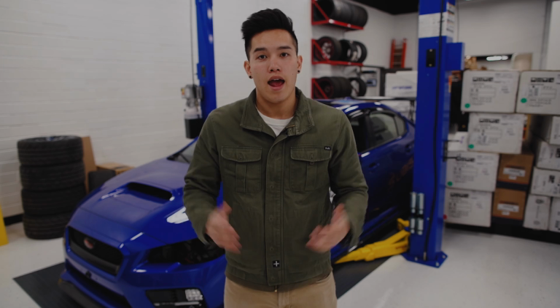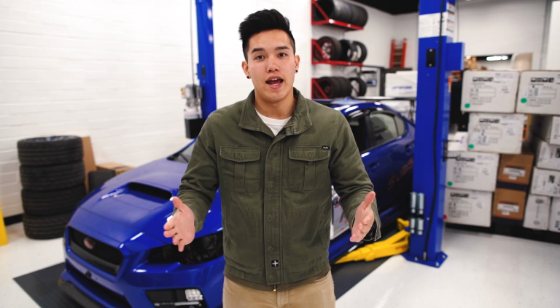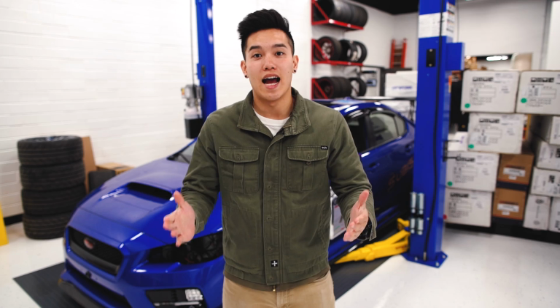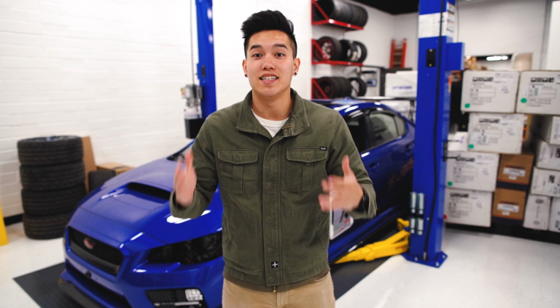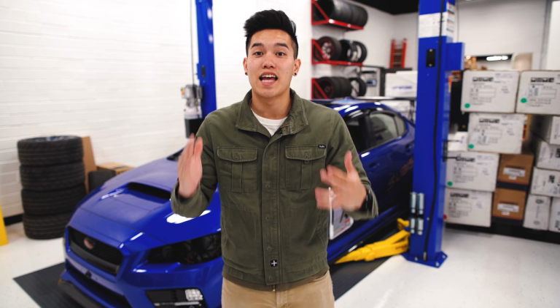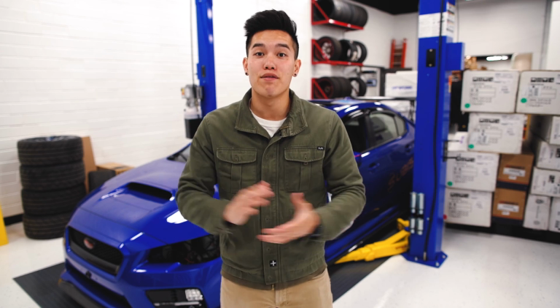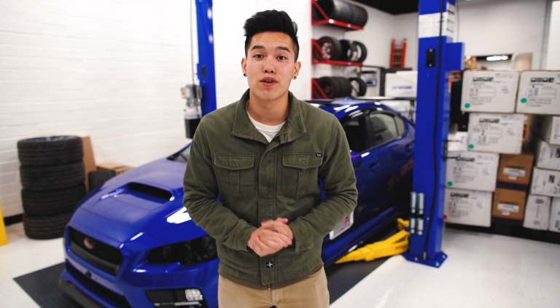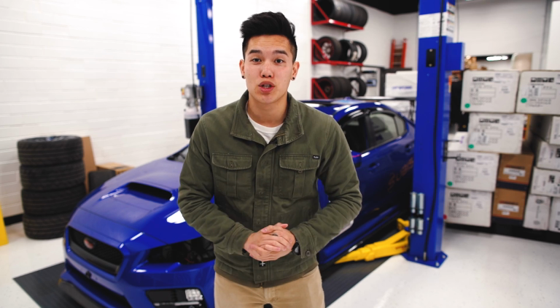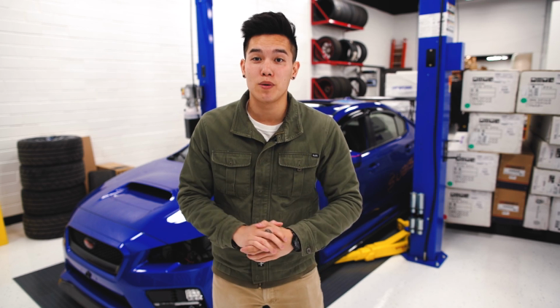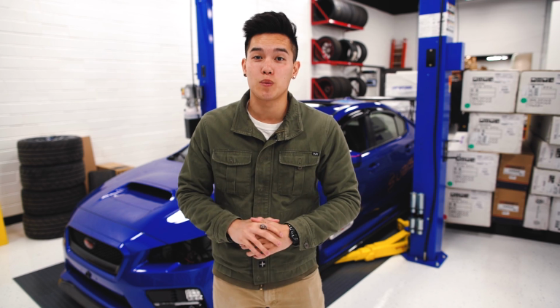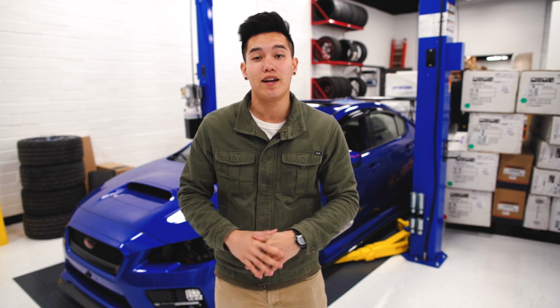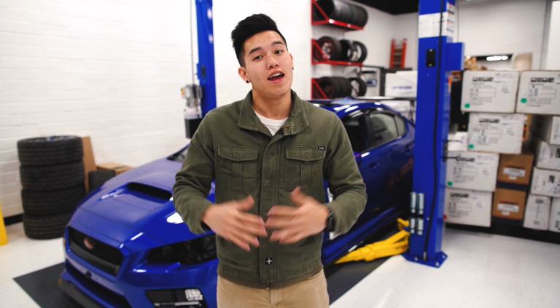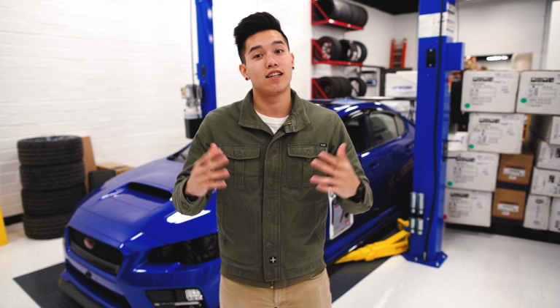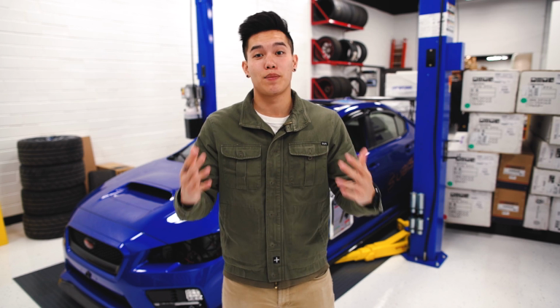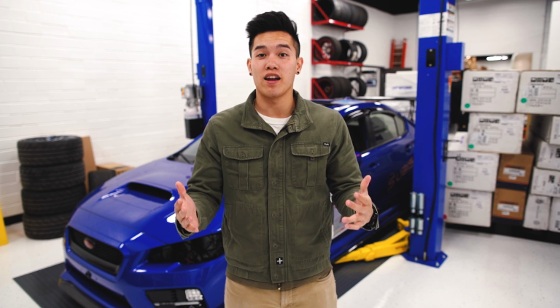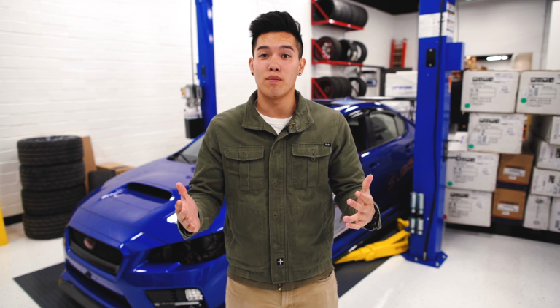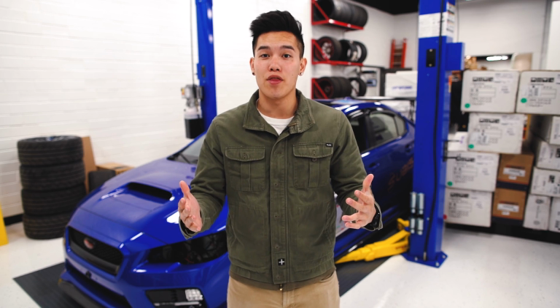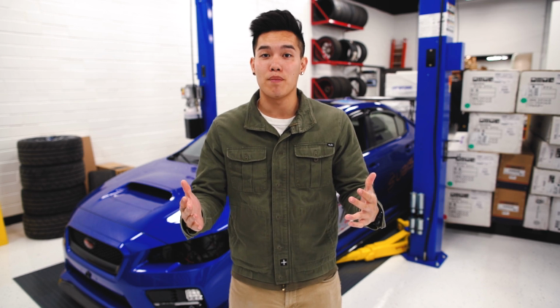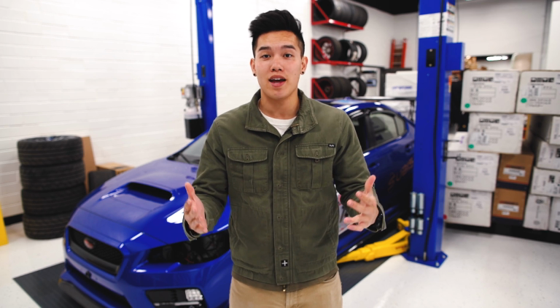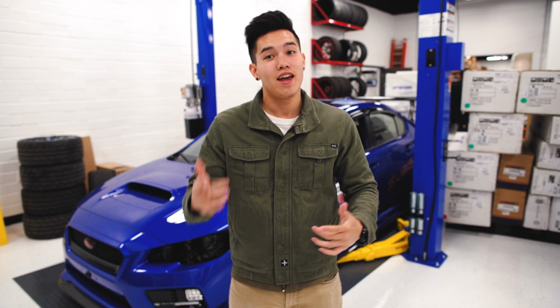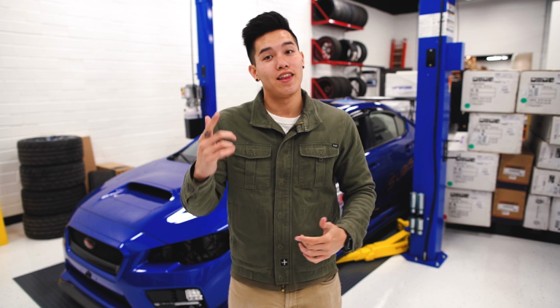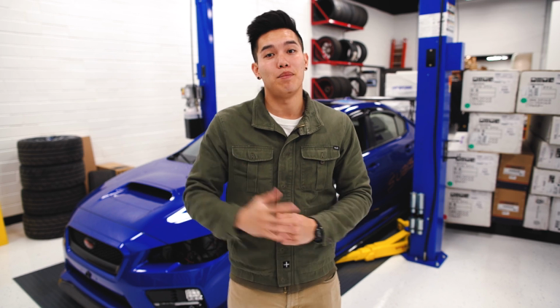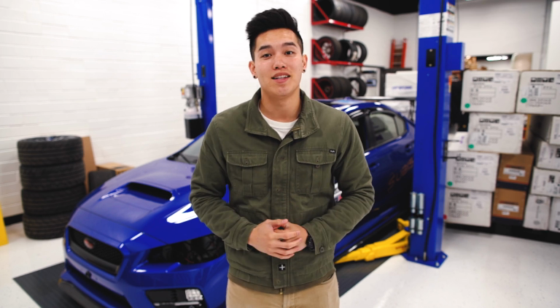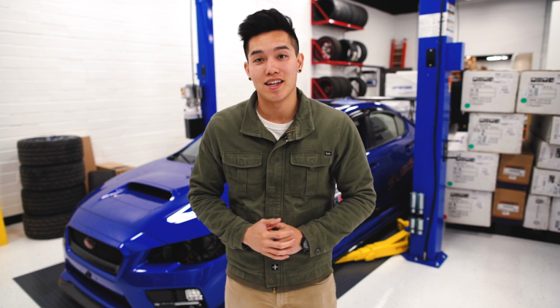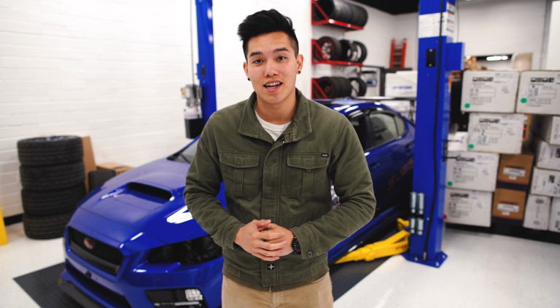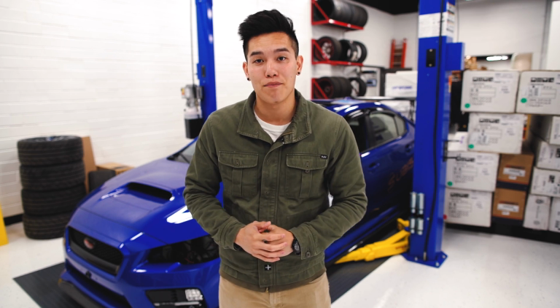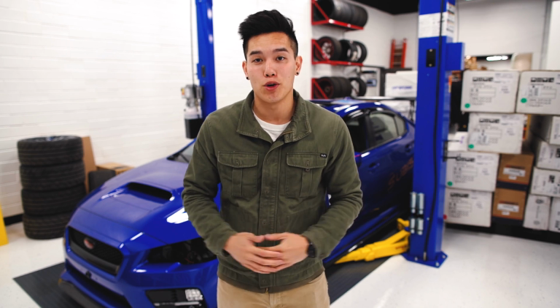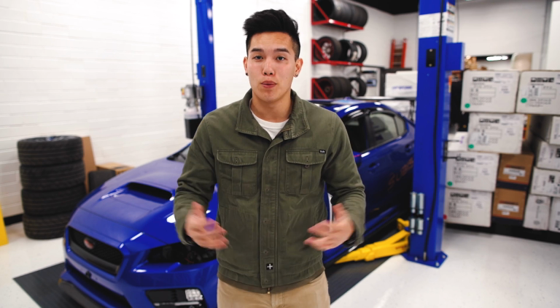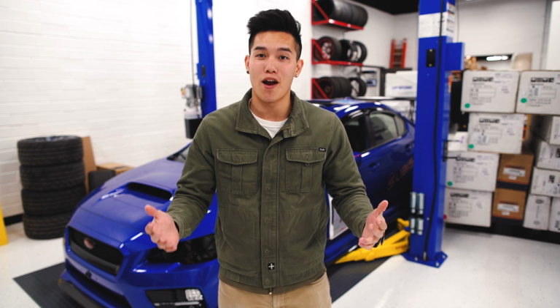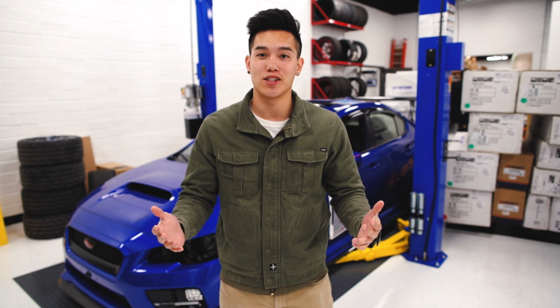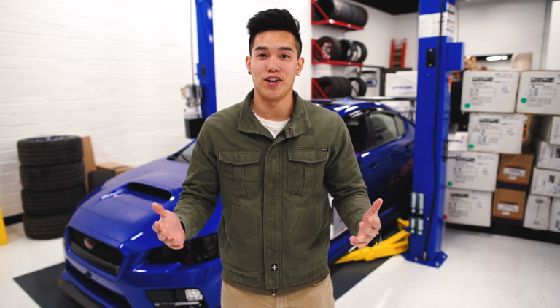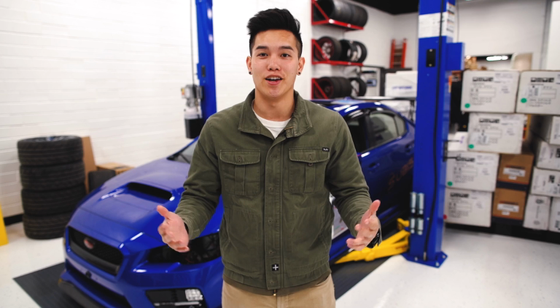Hey guys, it's Kevin from Subispeed. It's the beginning of the month of May, and that means it's time for a new products video.